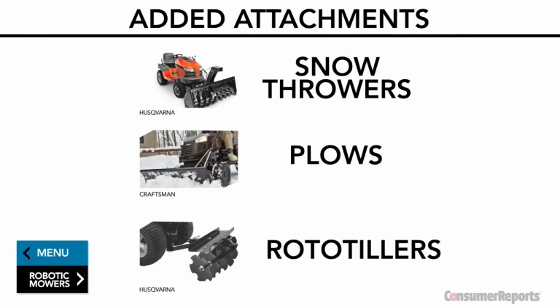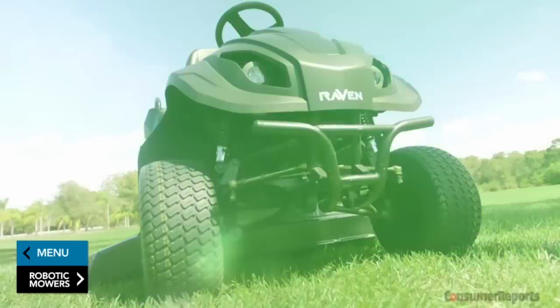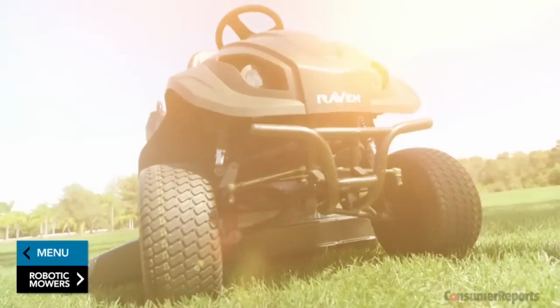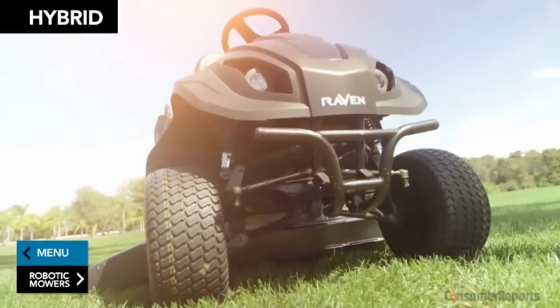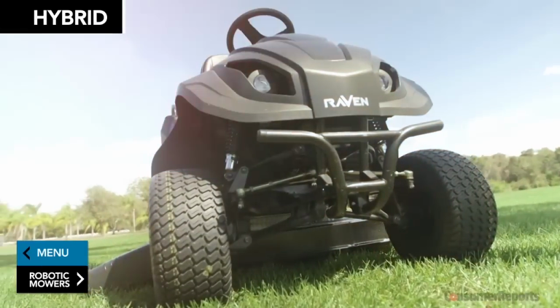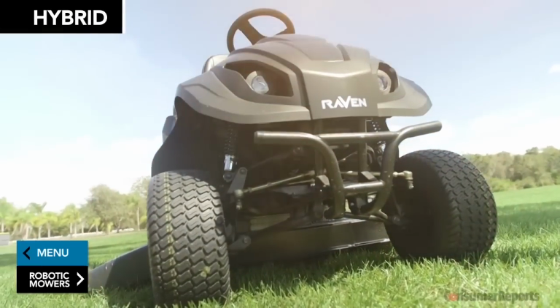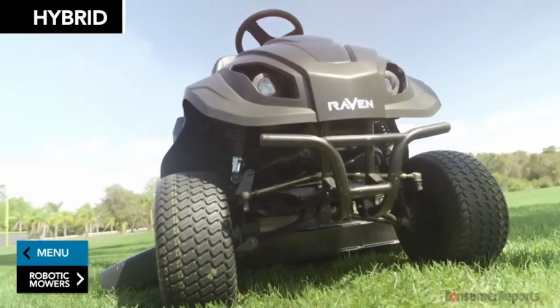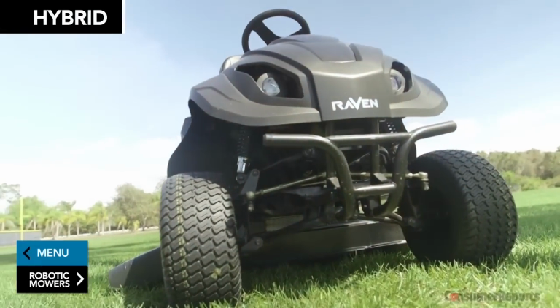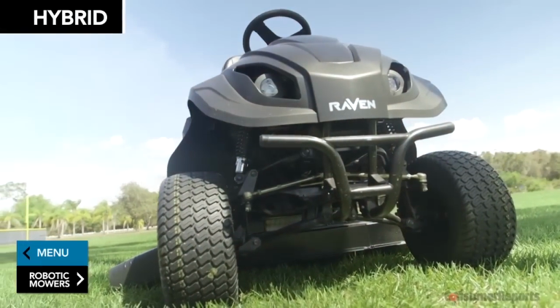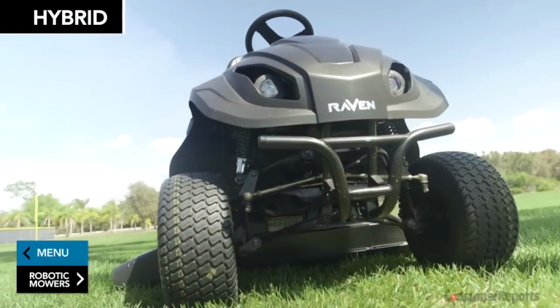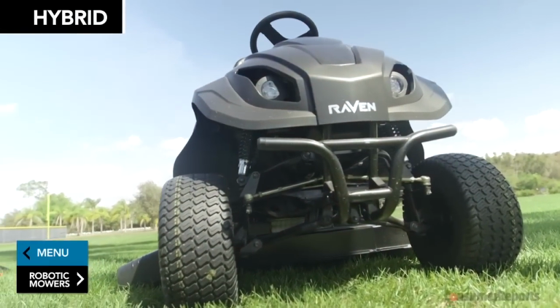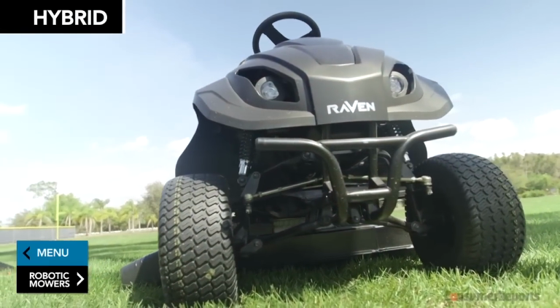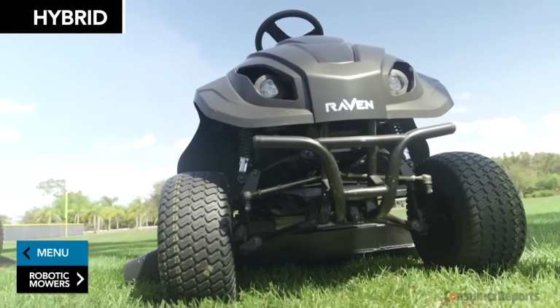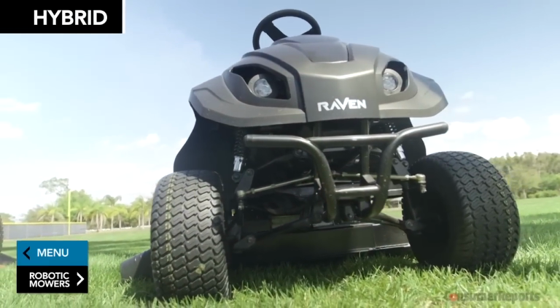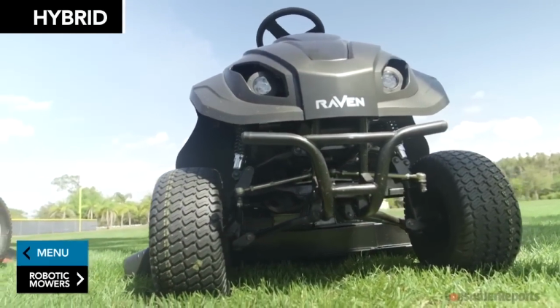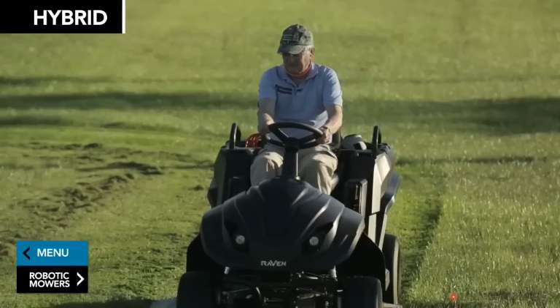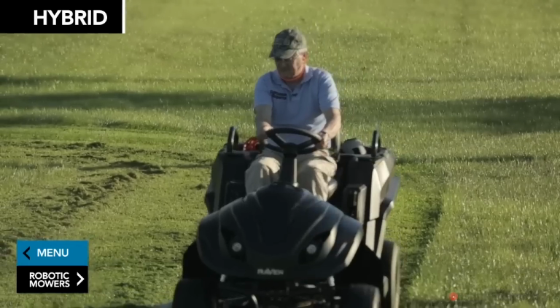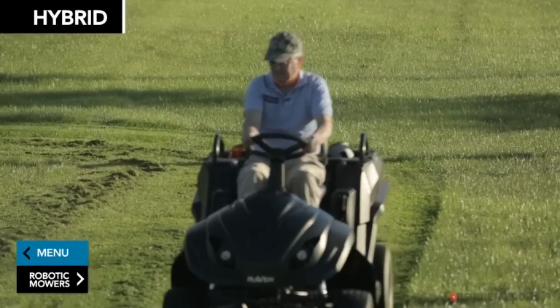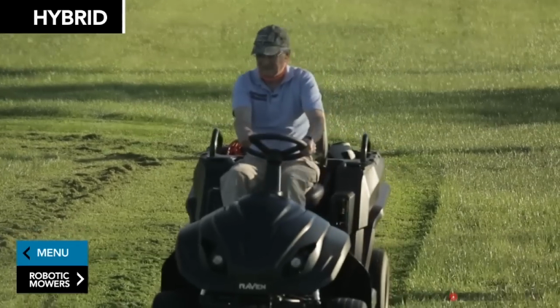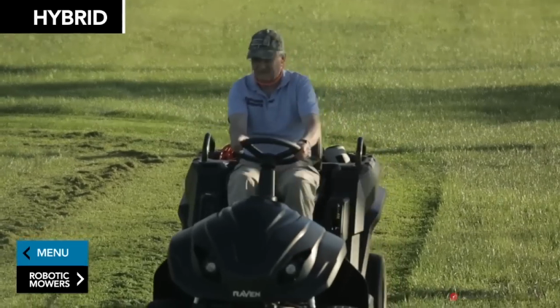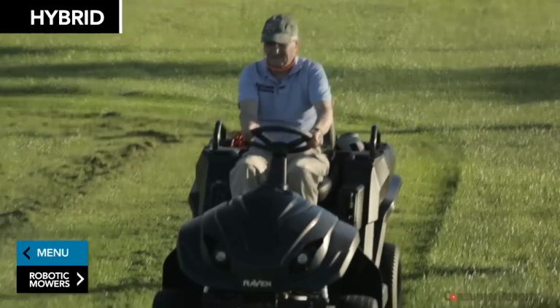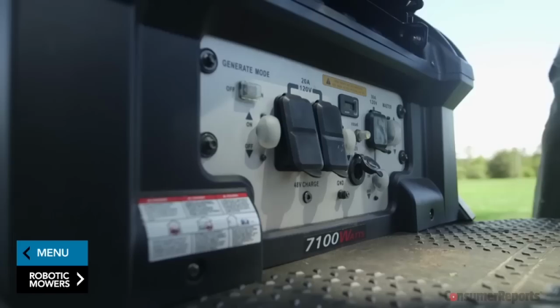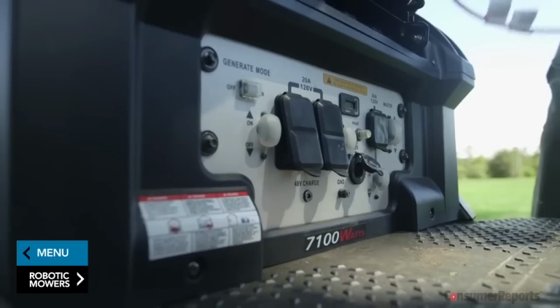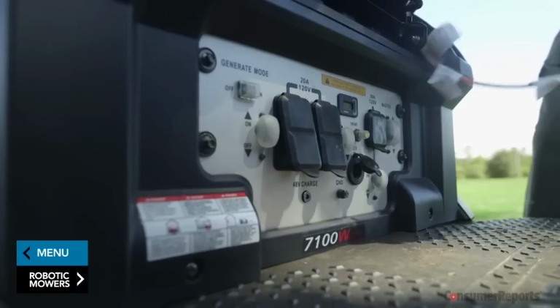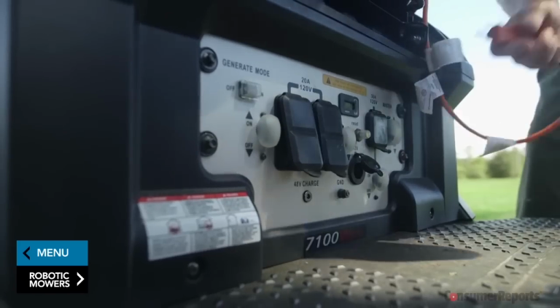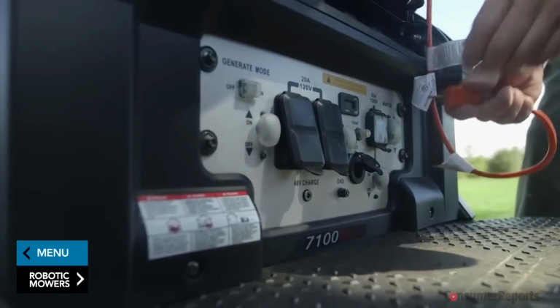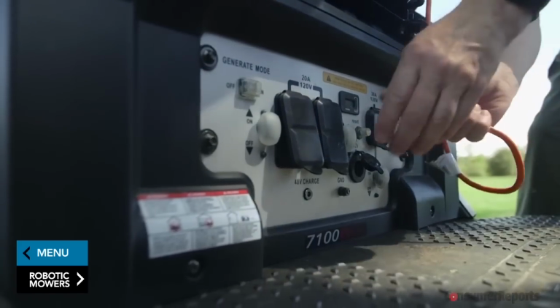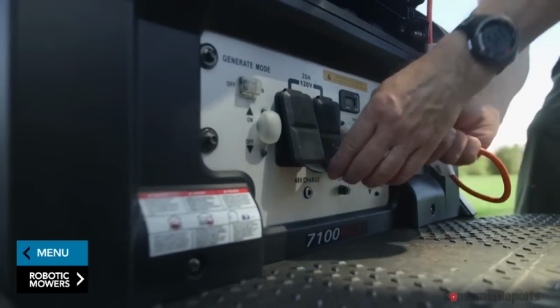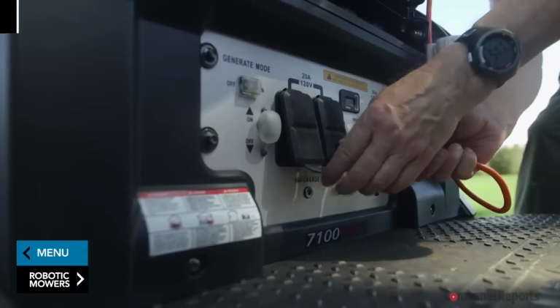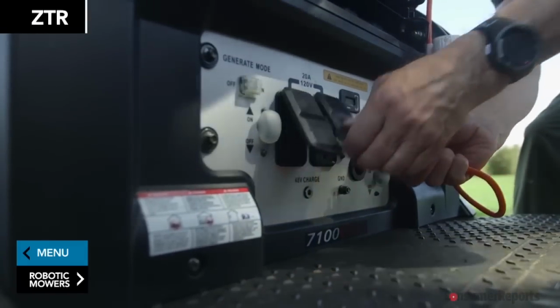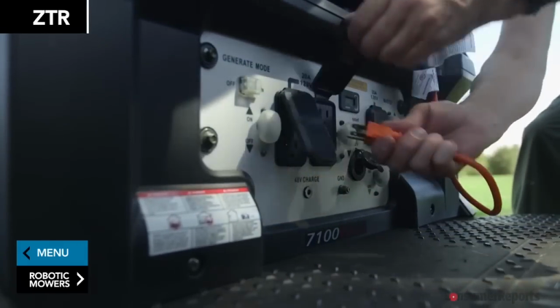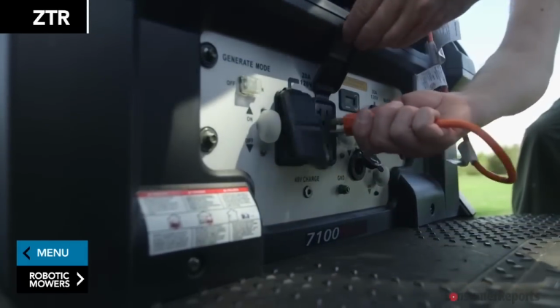We're also seeing hybrid machines like utility vehicles that can mow, tow, and generate electrical power for all your other tools.